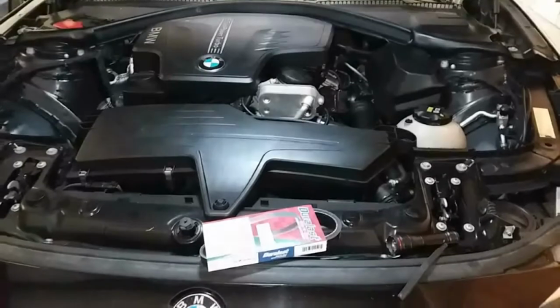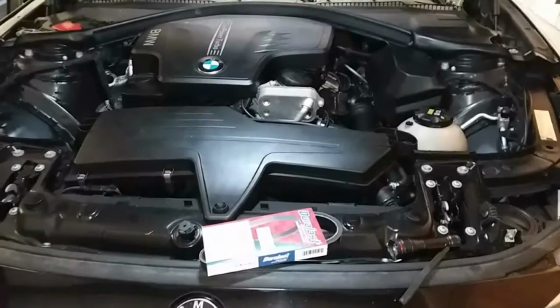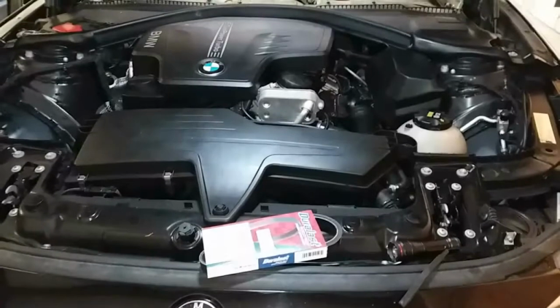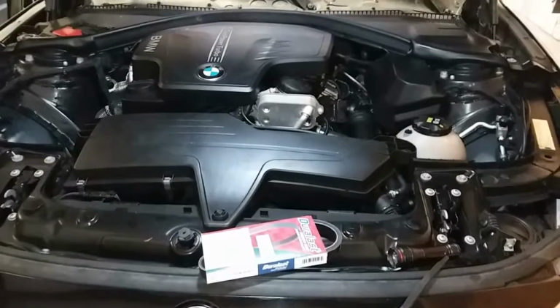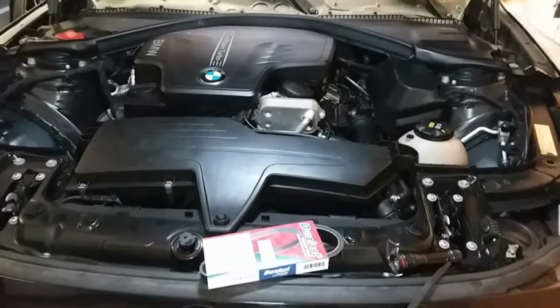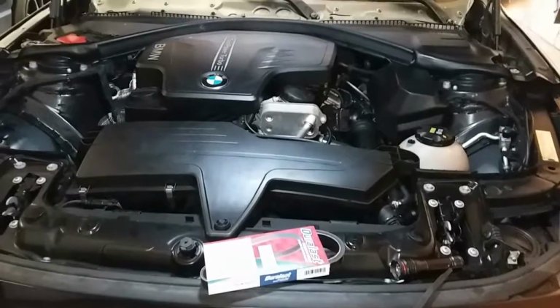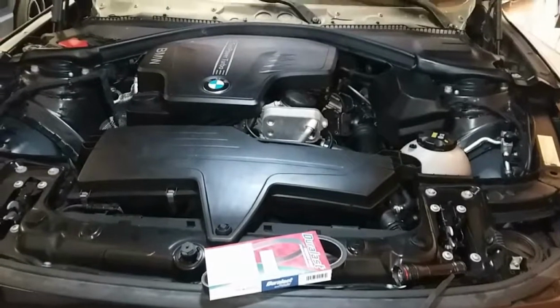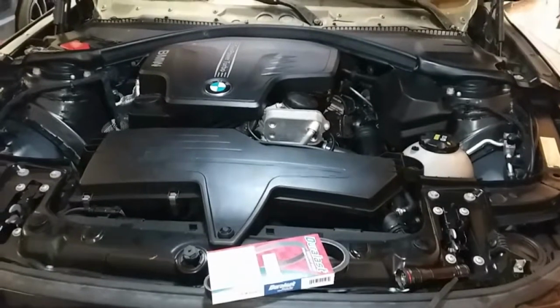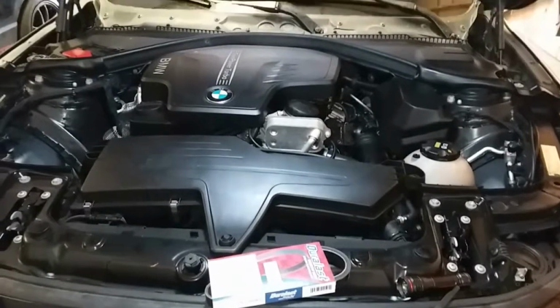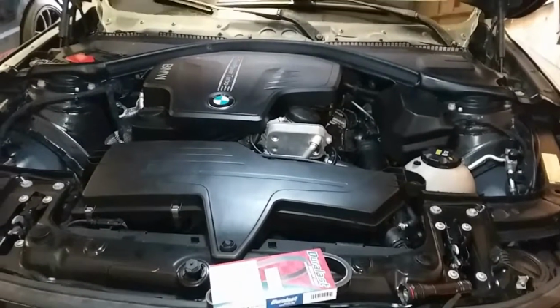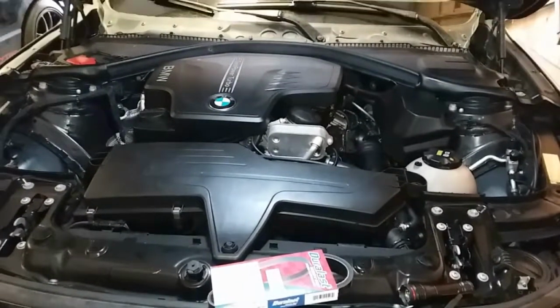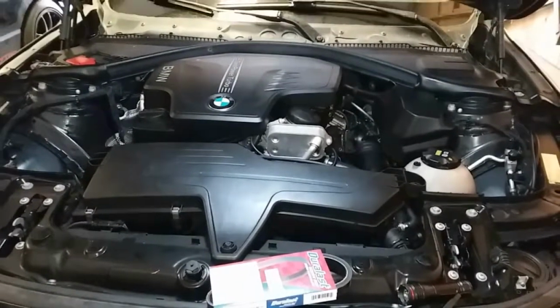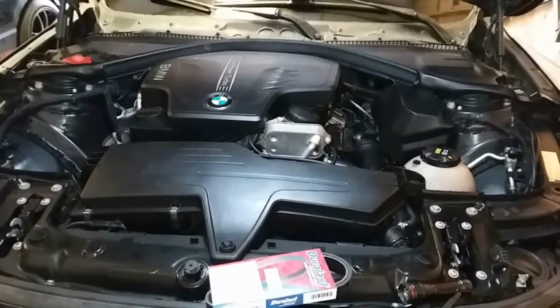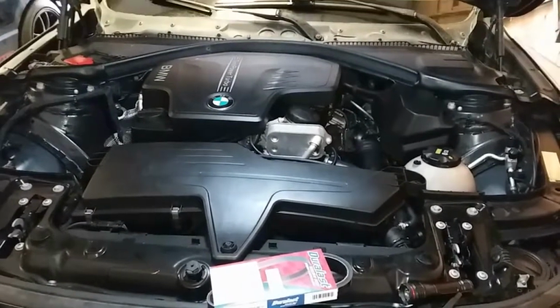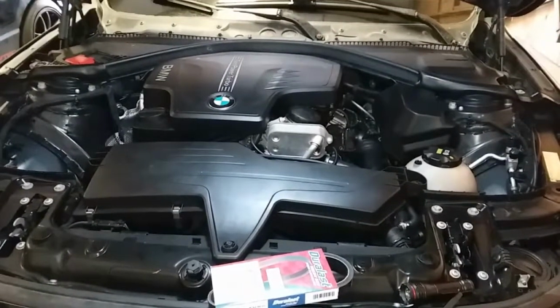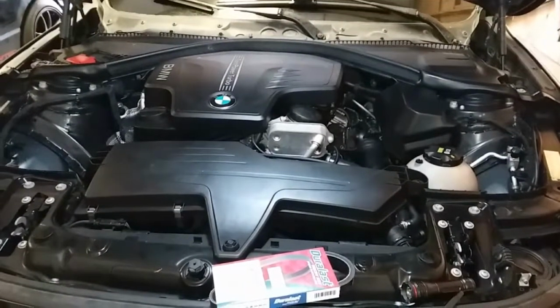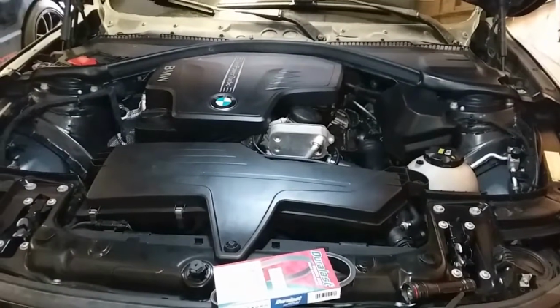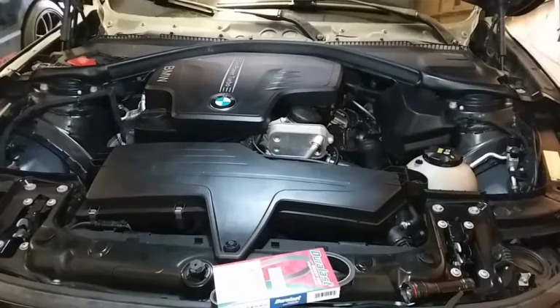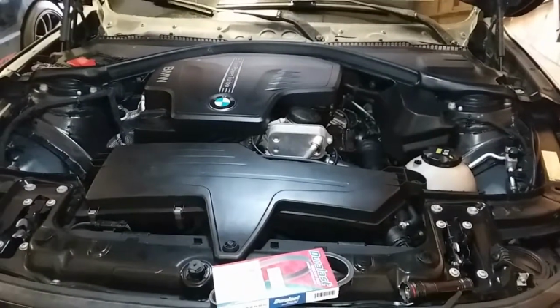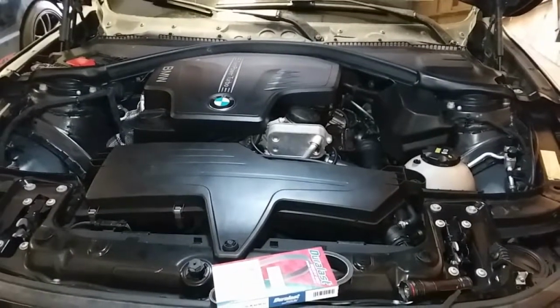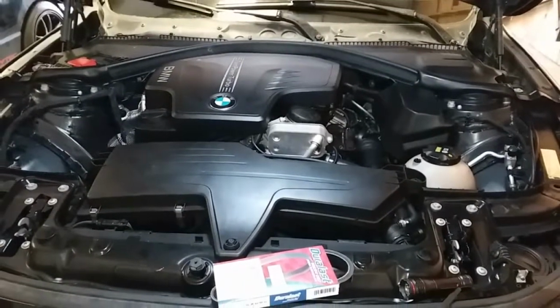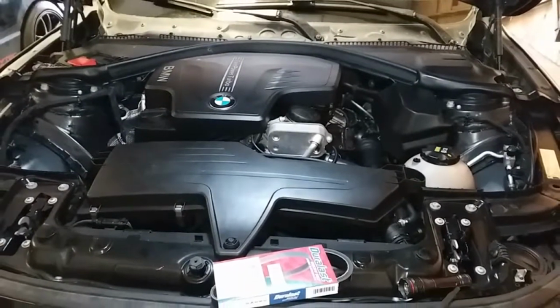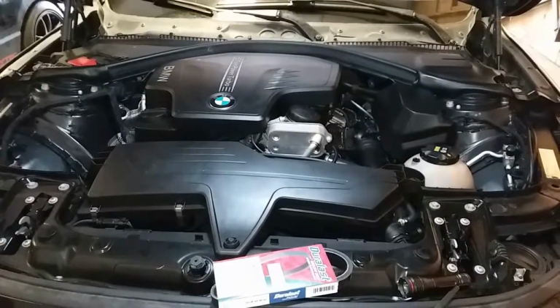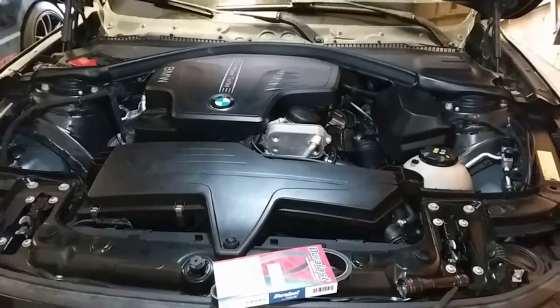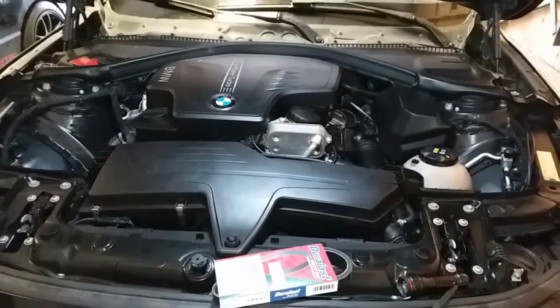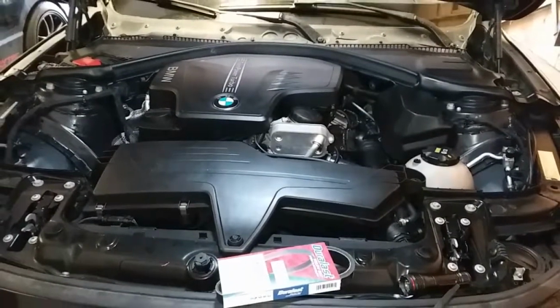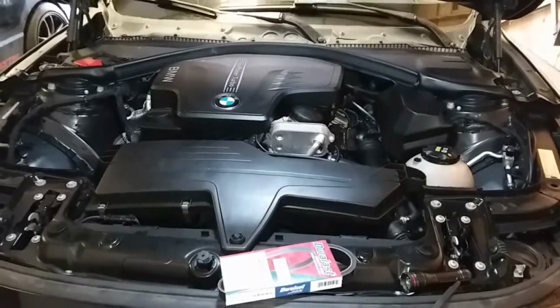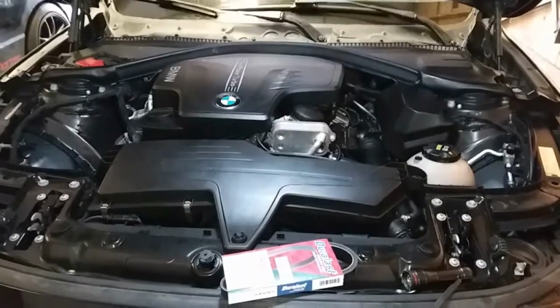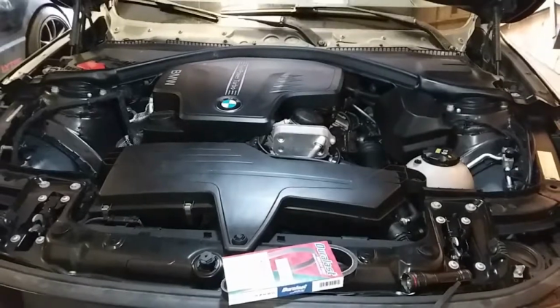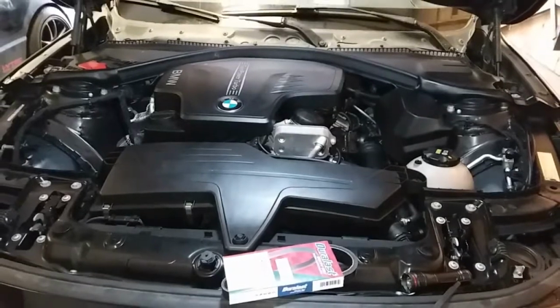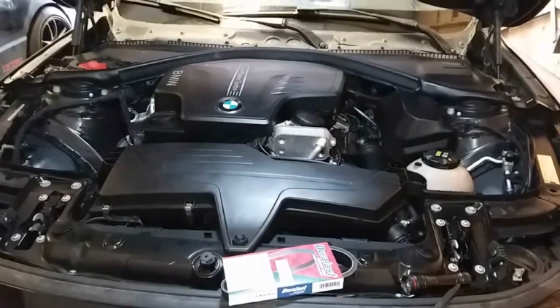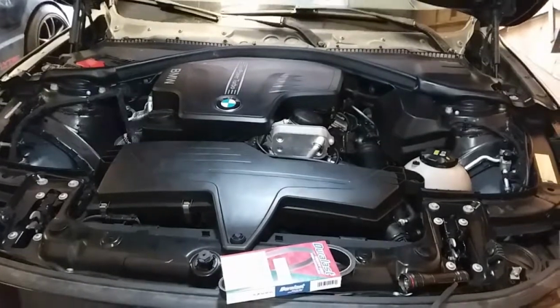Today we're going to replace the serpentine belt on a 2015 BMW 328i.